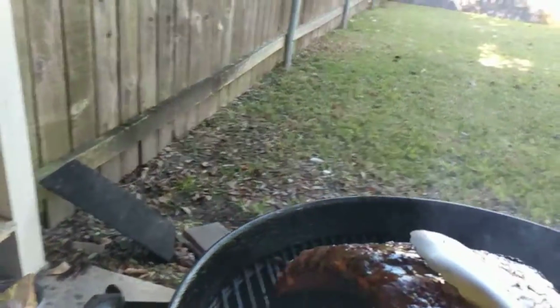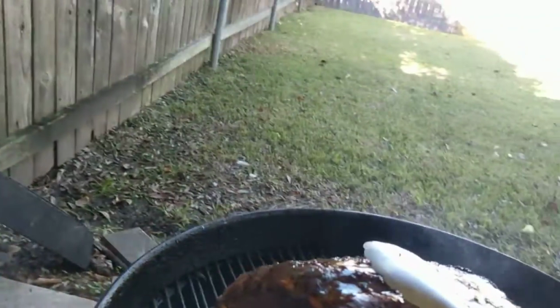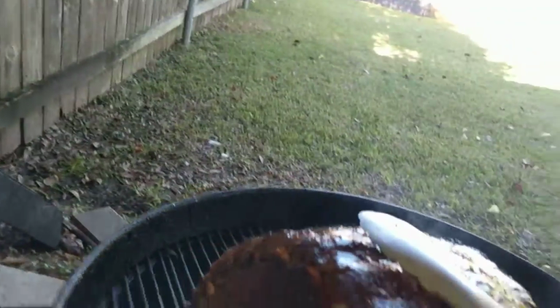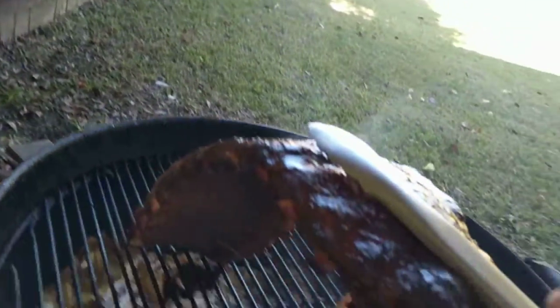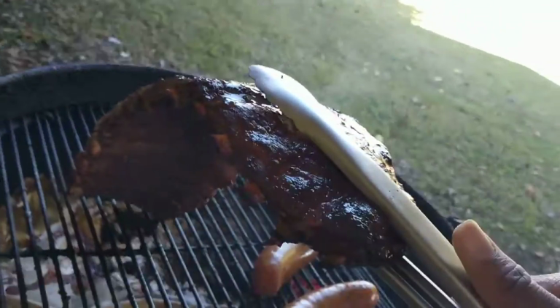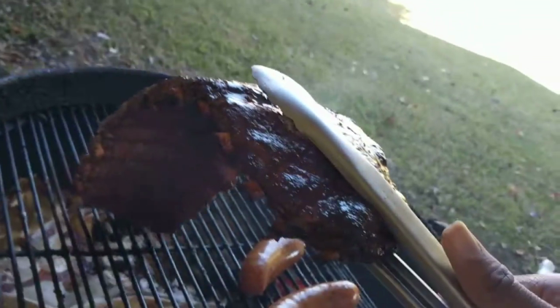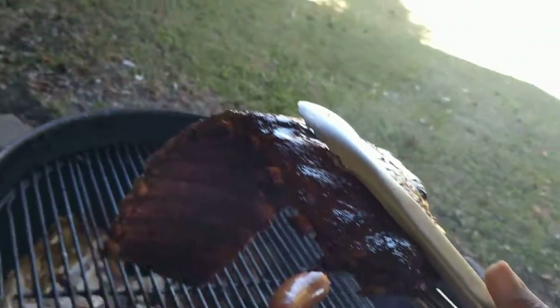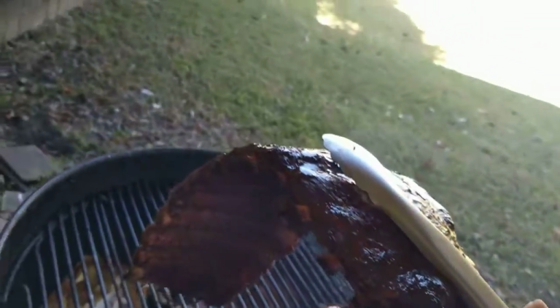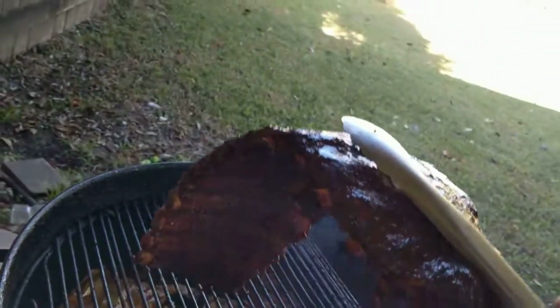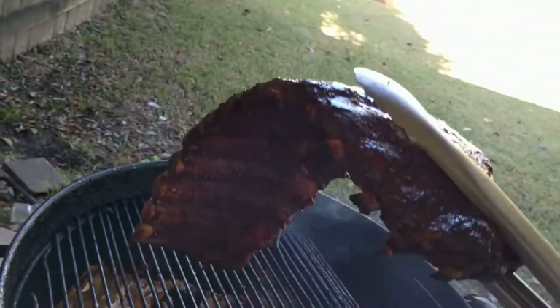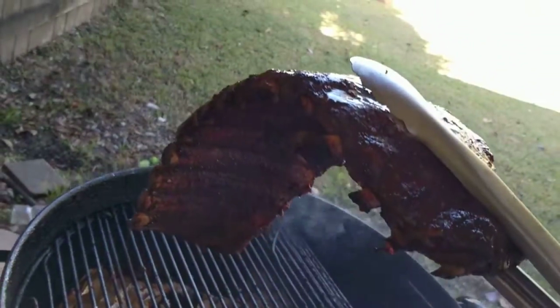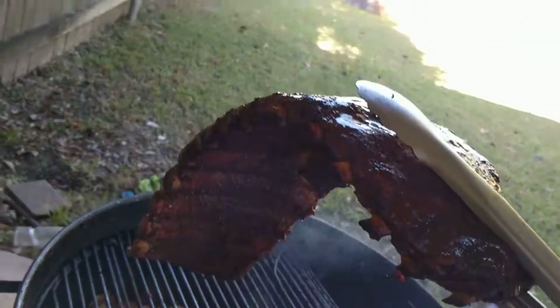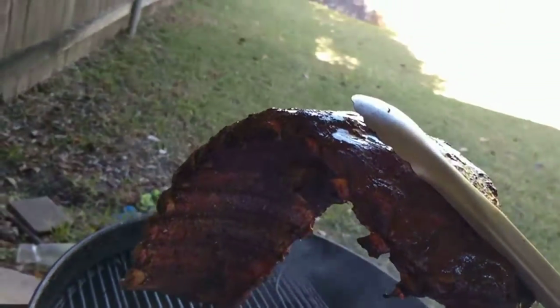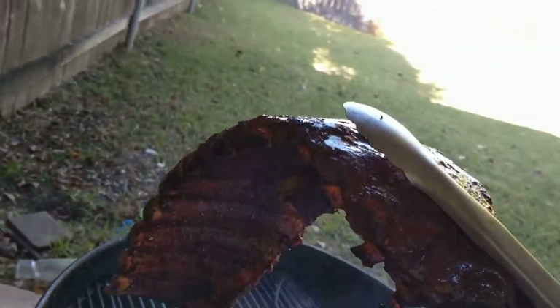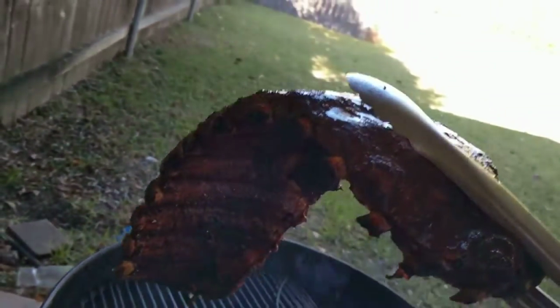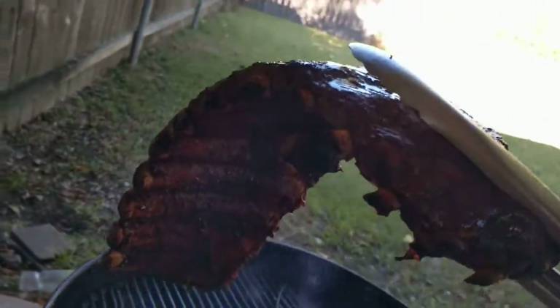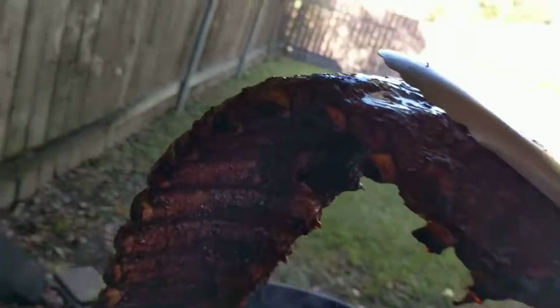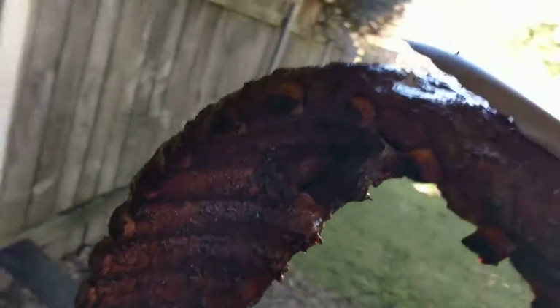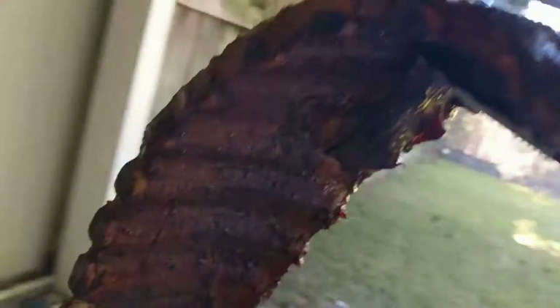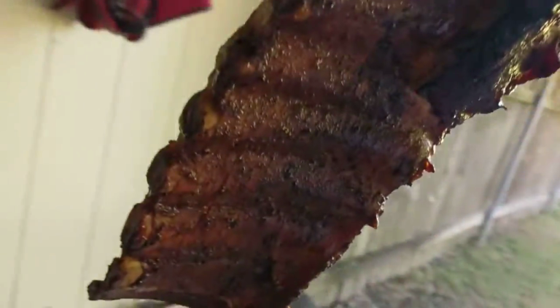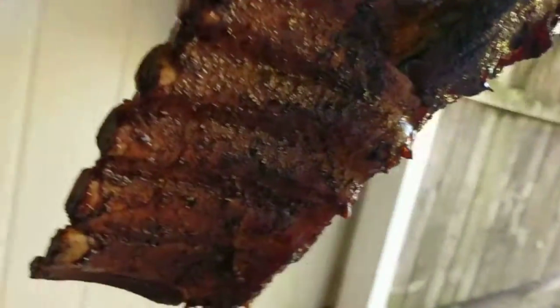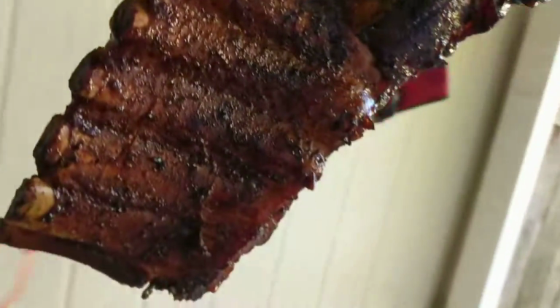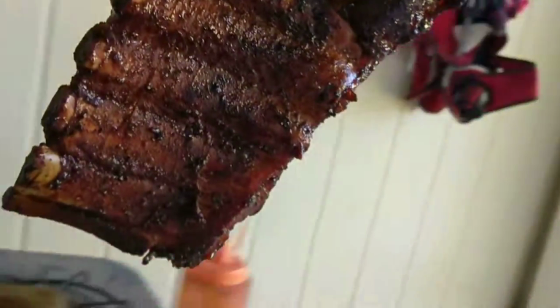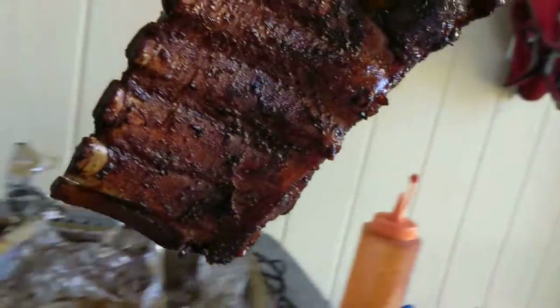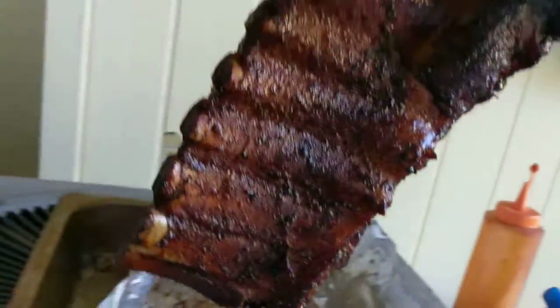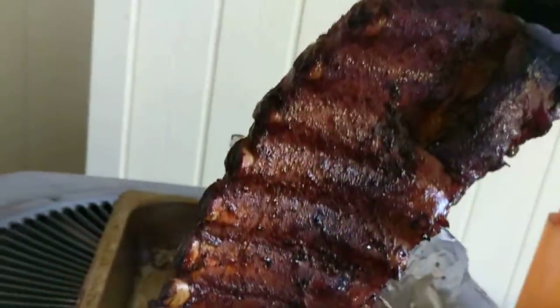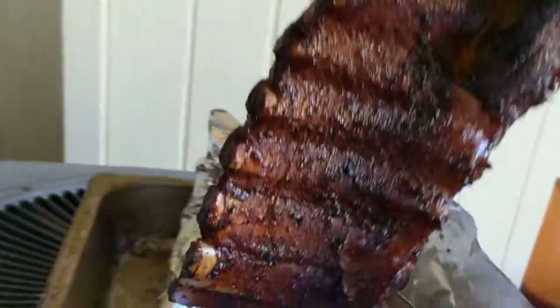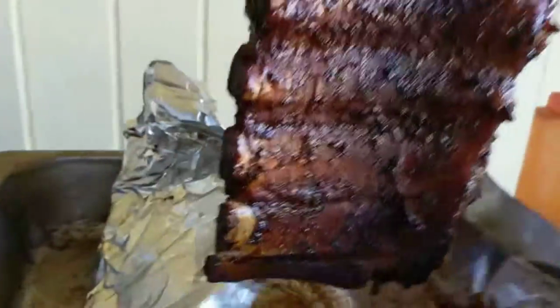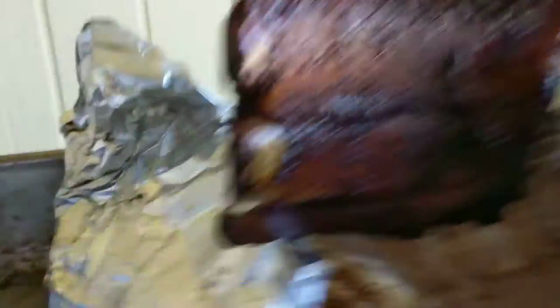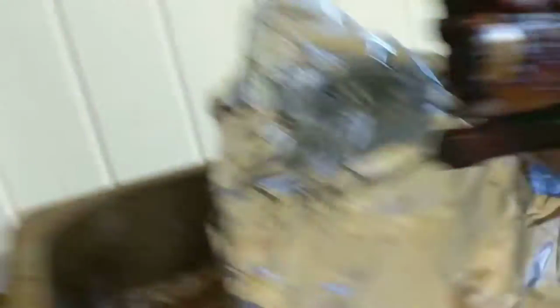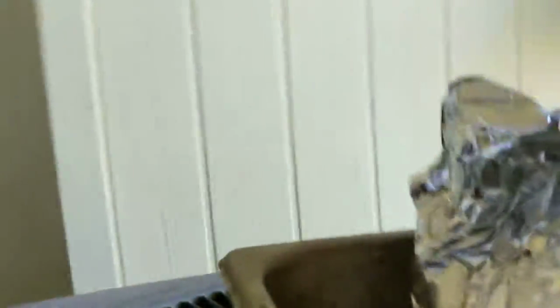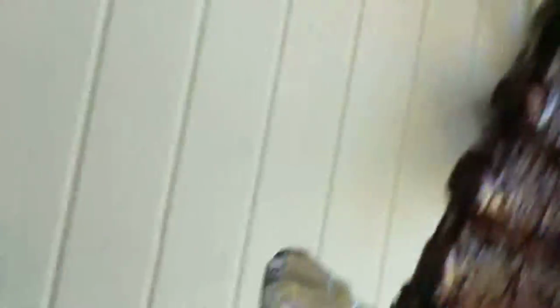See that bend? You see that bend right there? That's how you know where it's done.